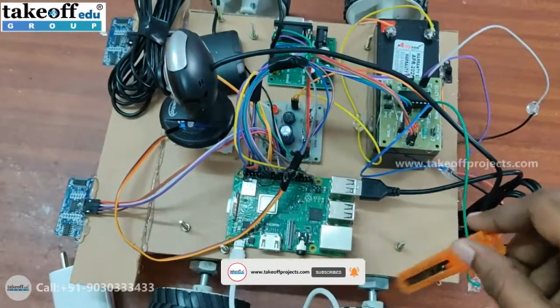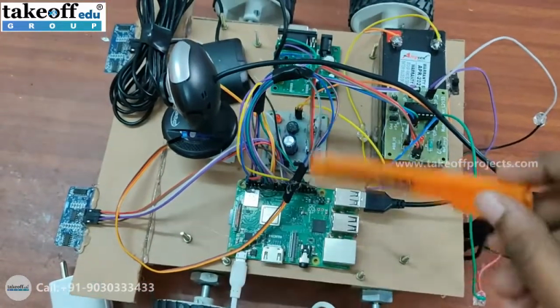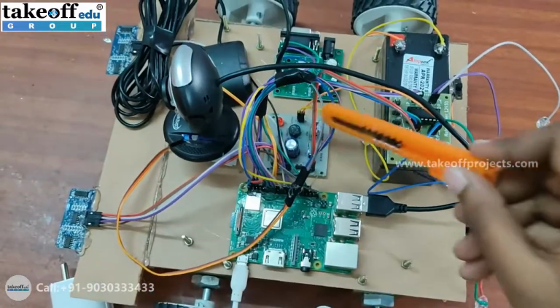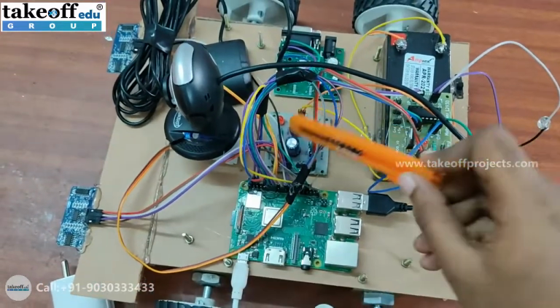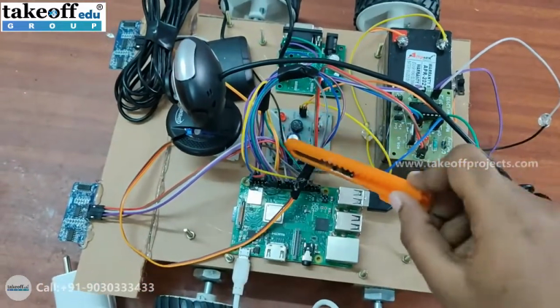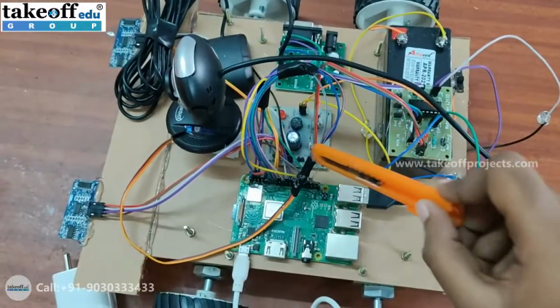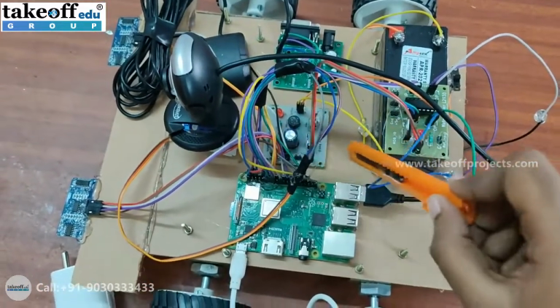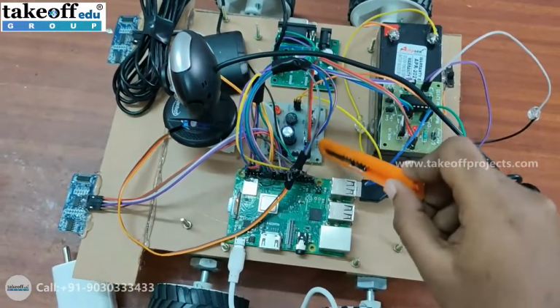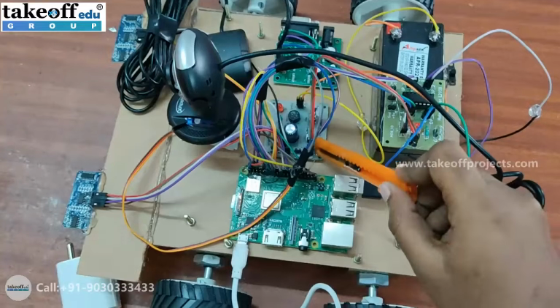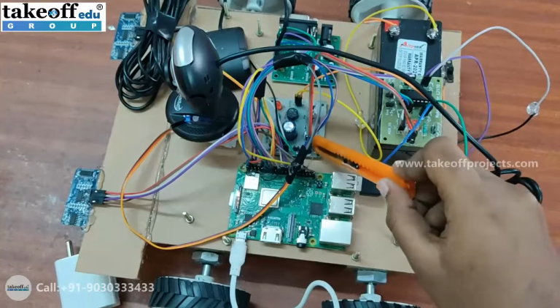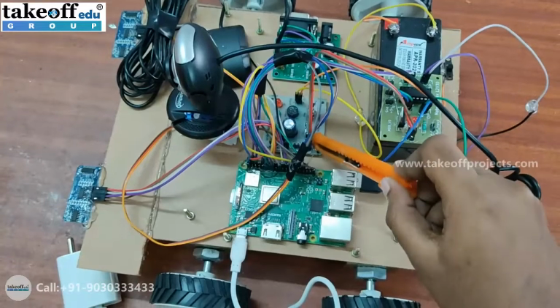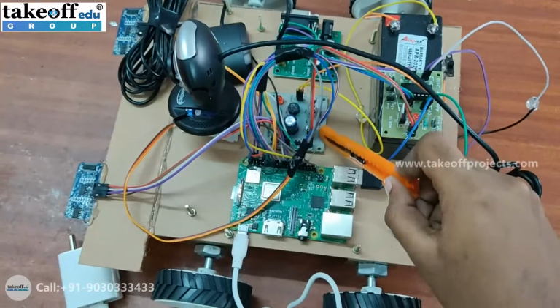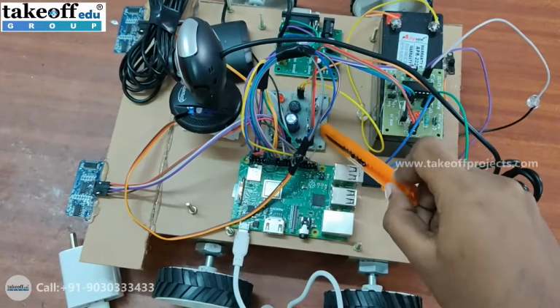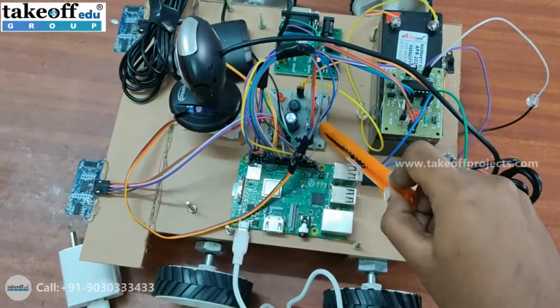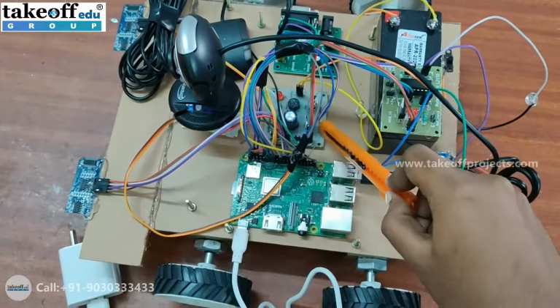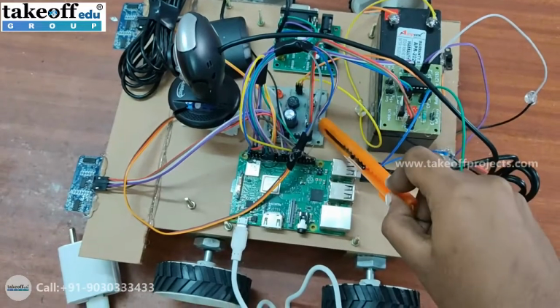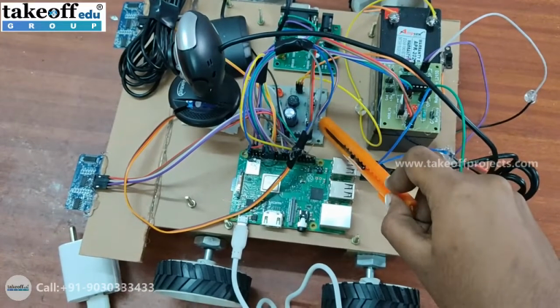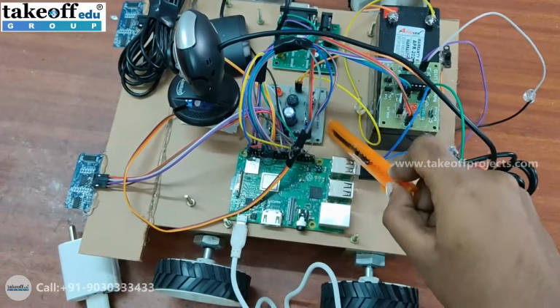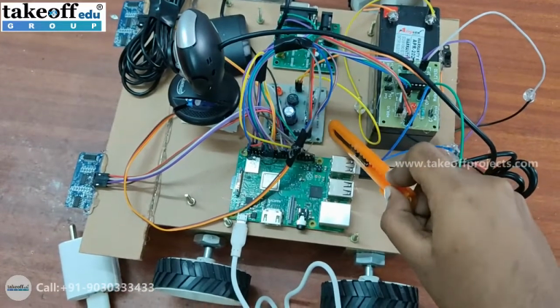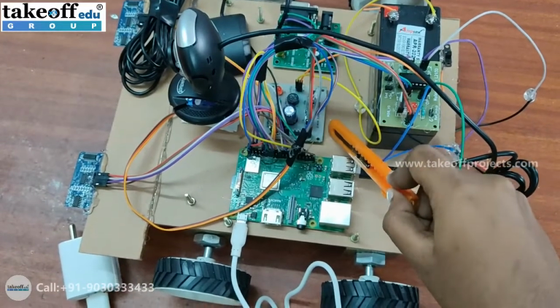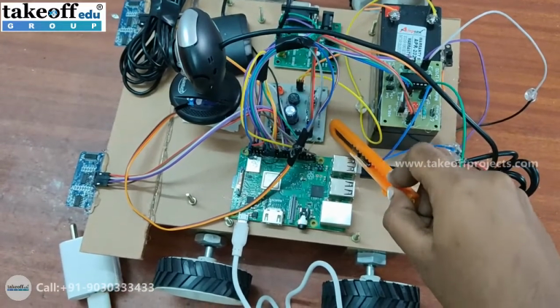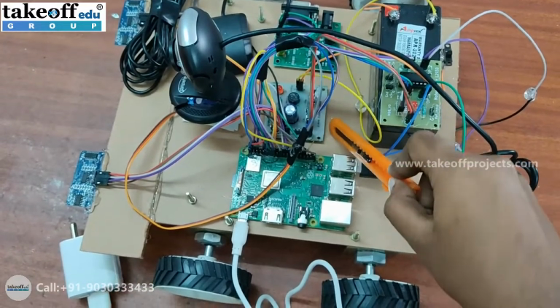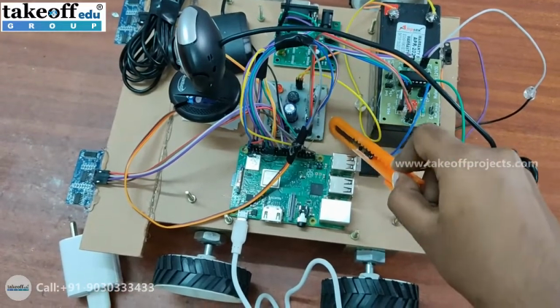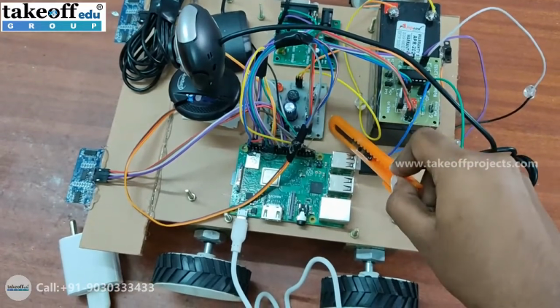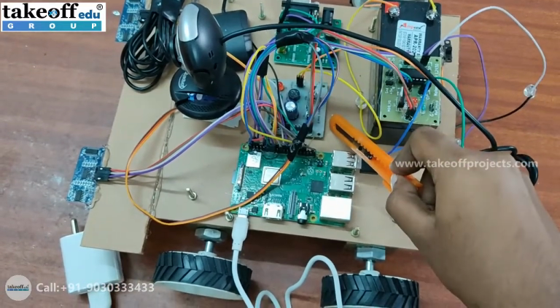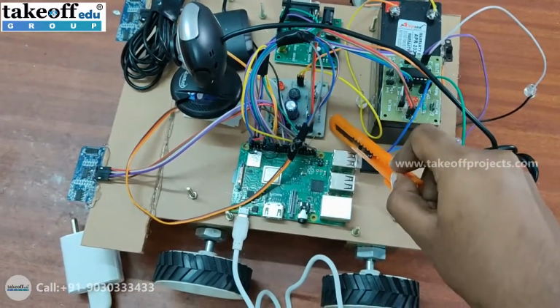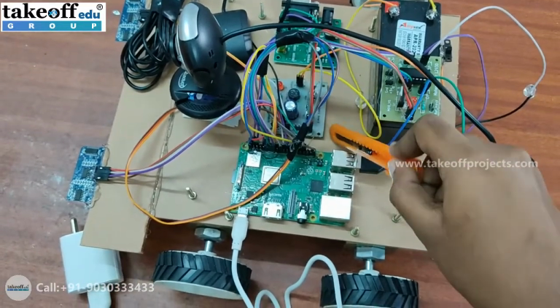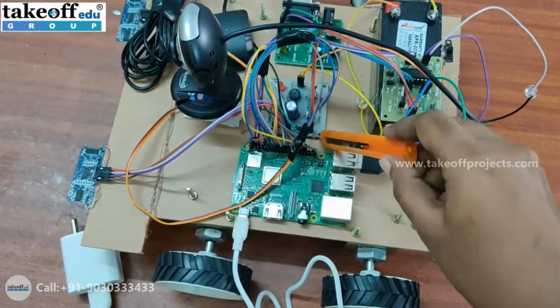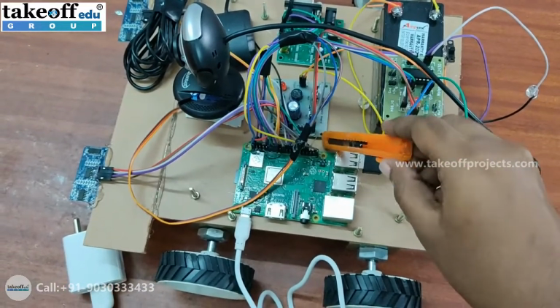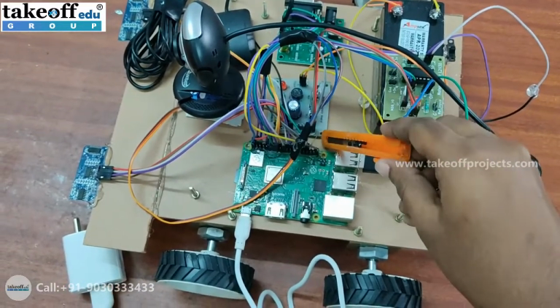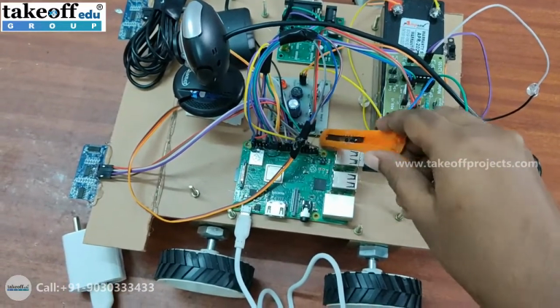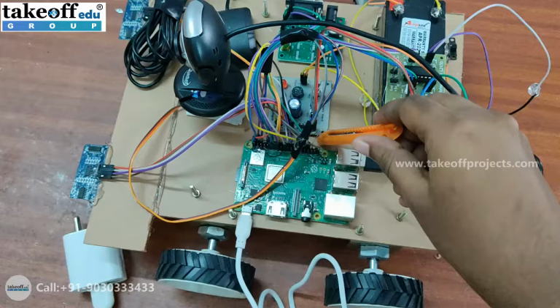Here we have a power supply board which will convert the 12 volts of input to 5 volts at its output.